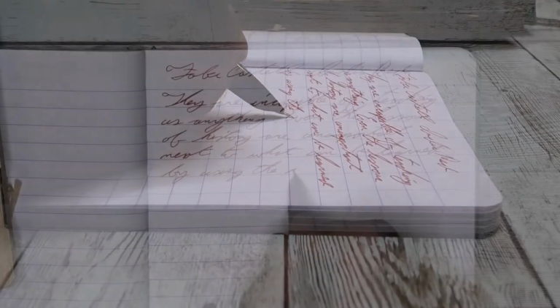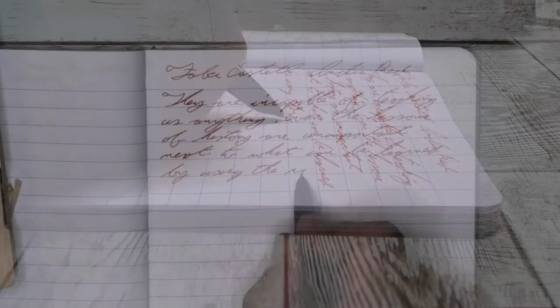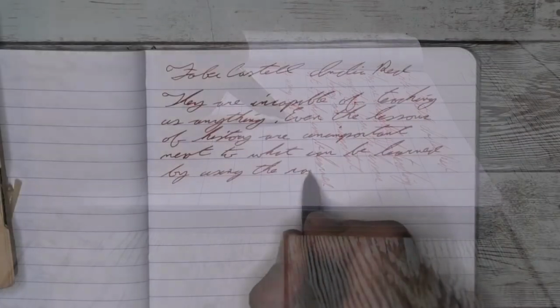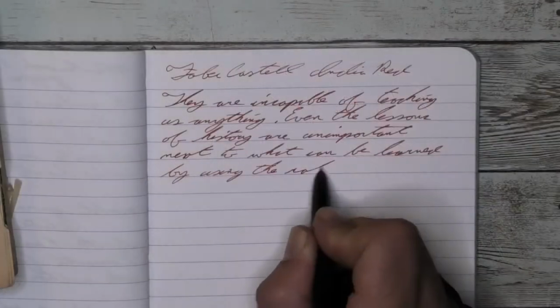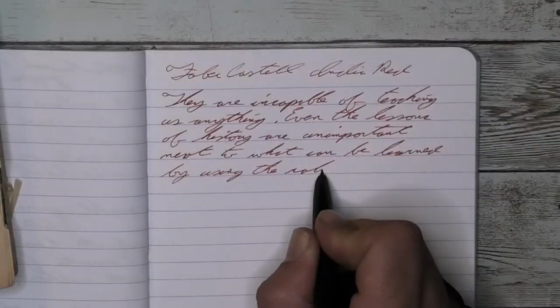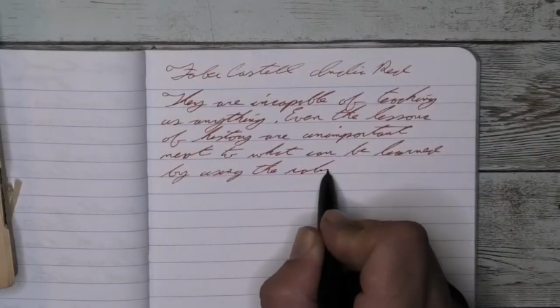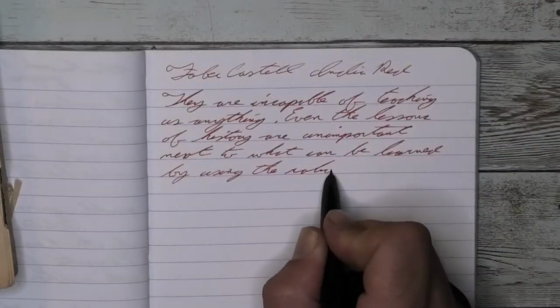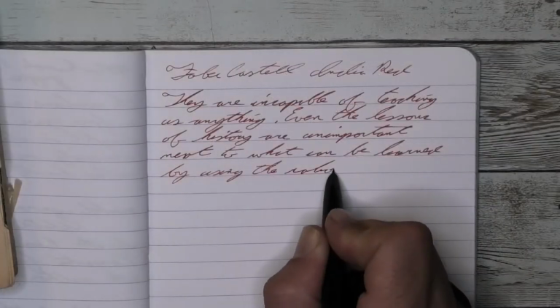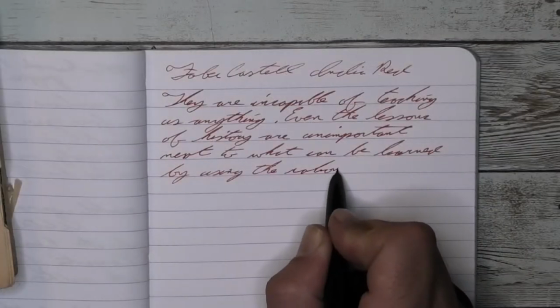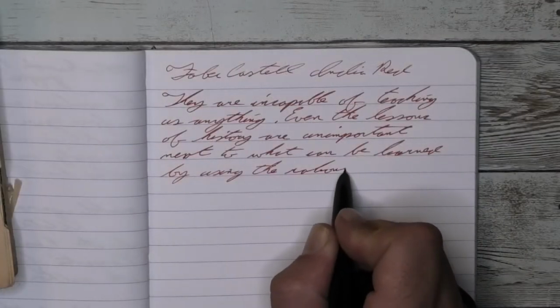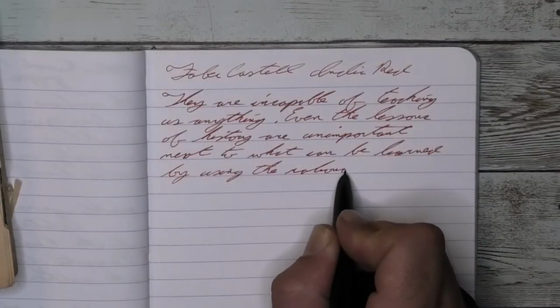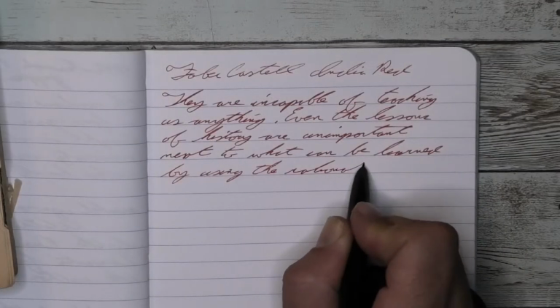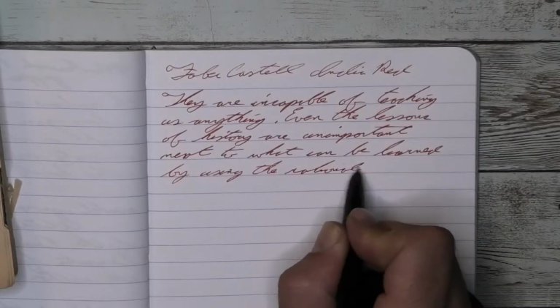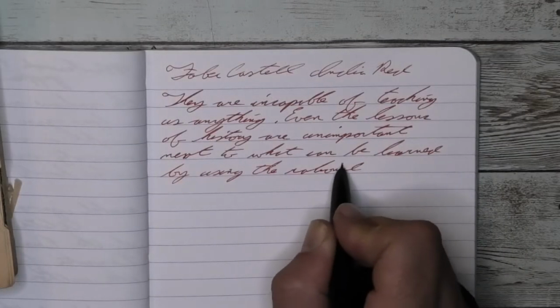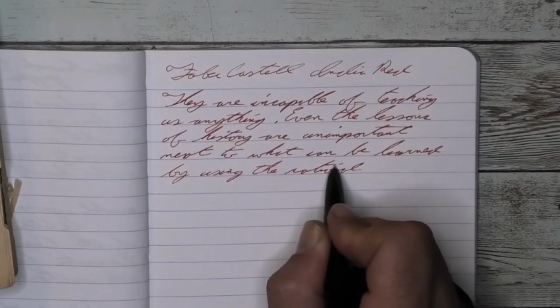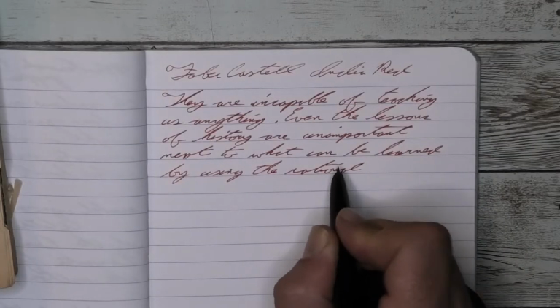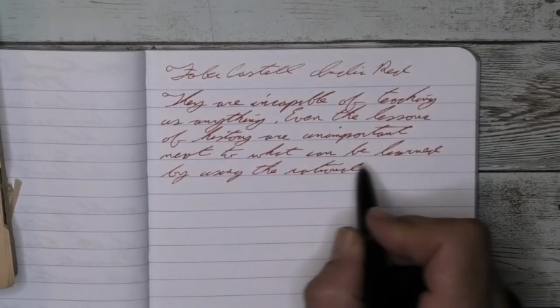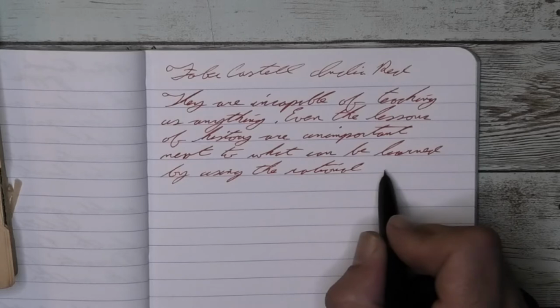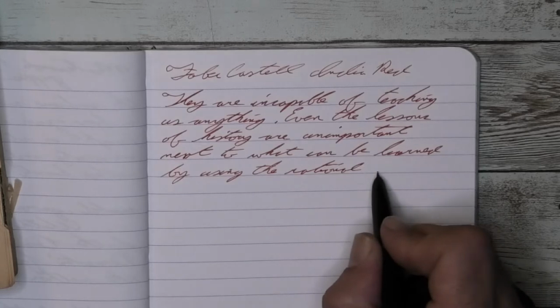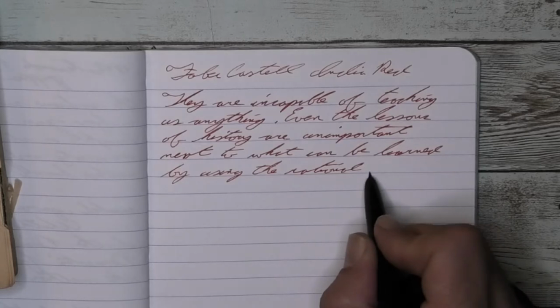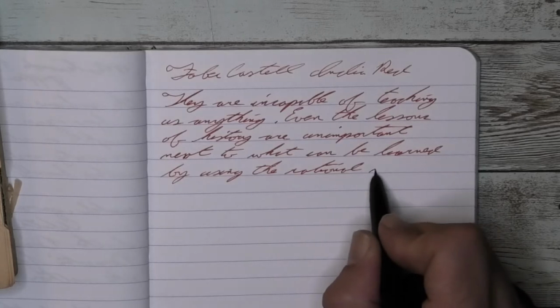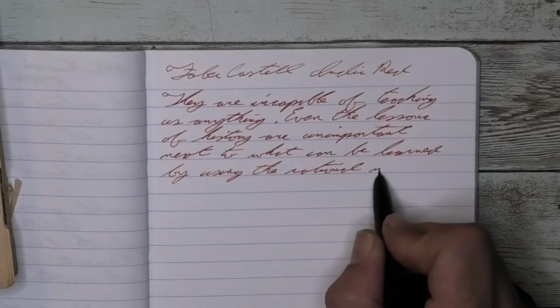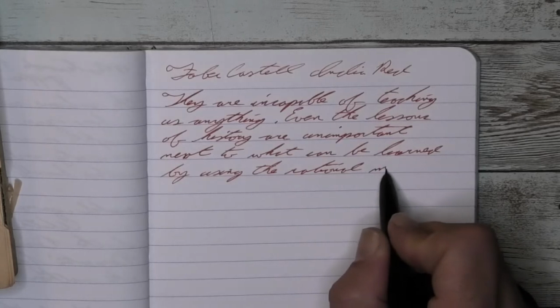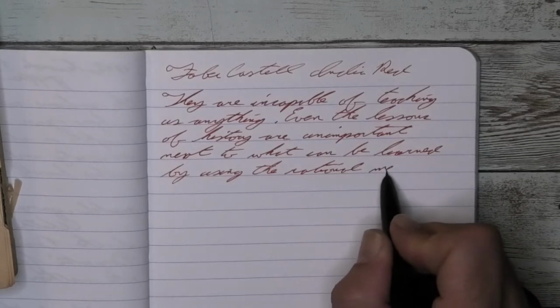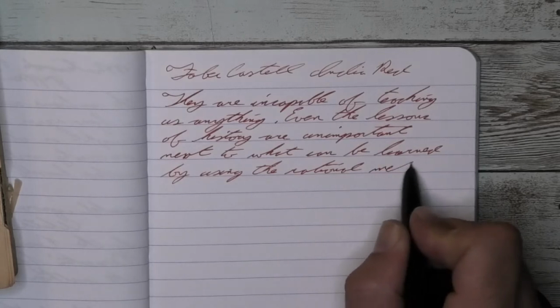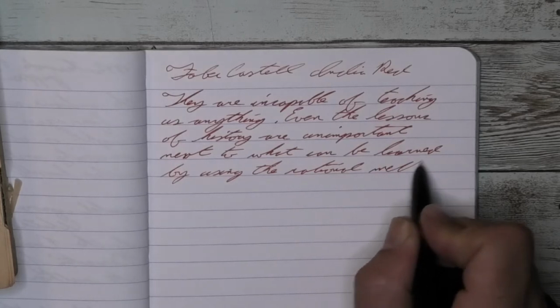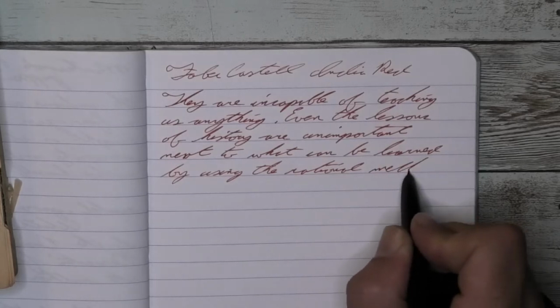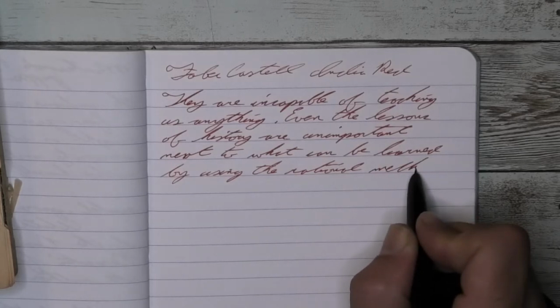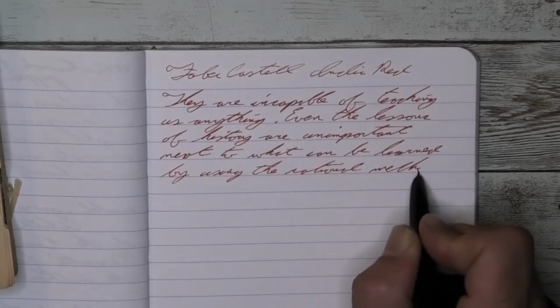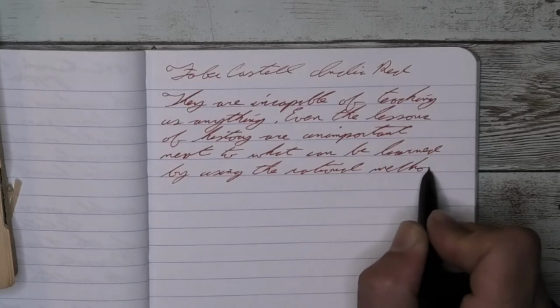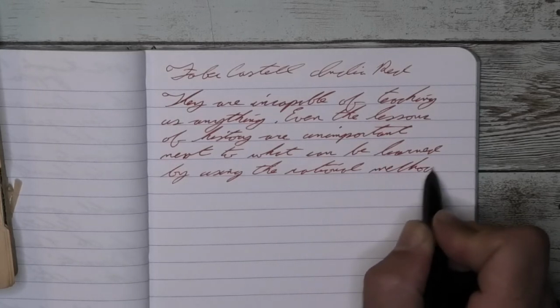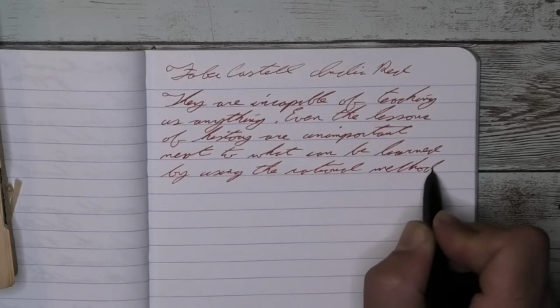Again, normally this would be a very good thing for me, but this is a red, and like black inks, I don't want the shading here.